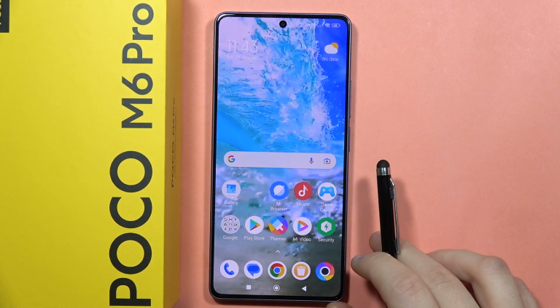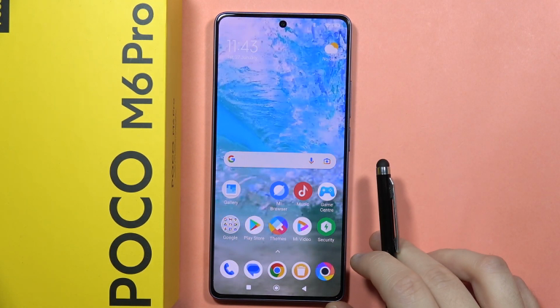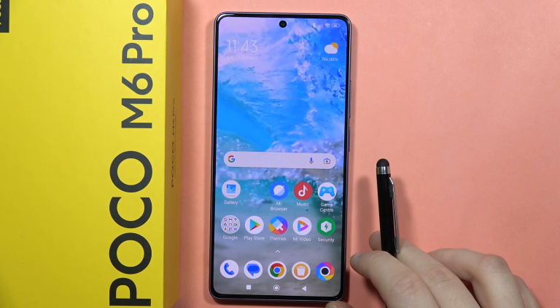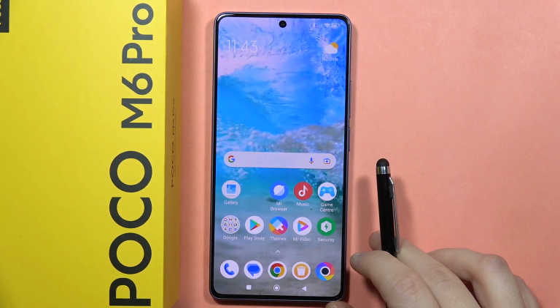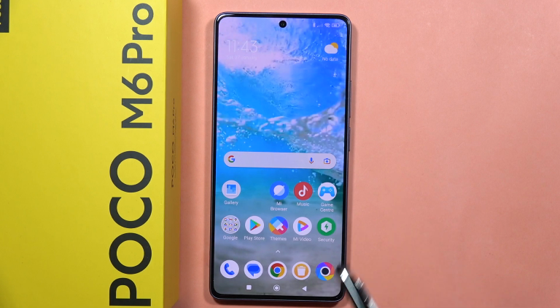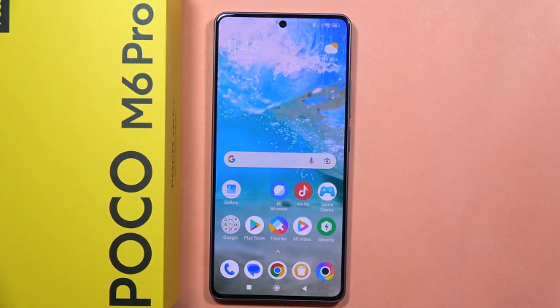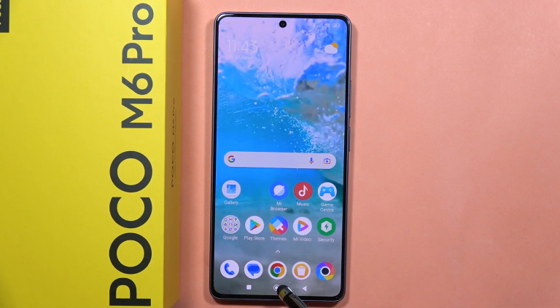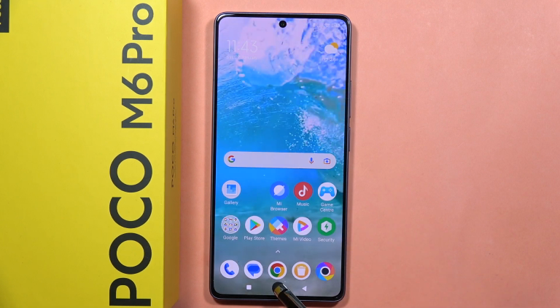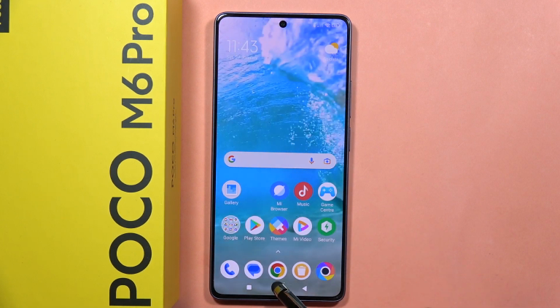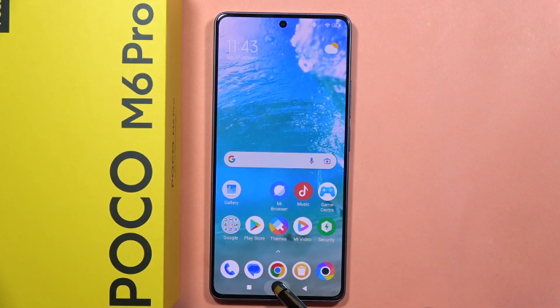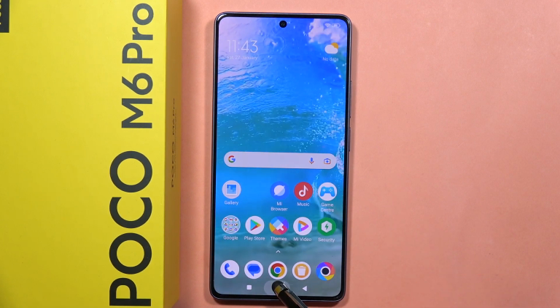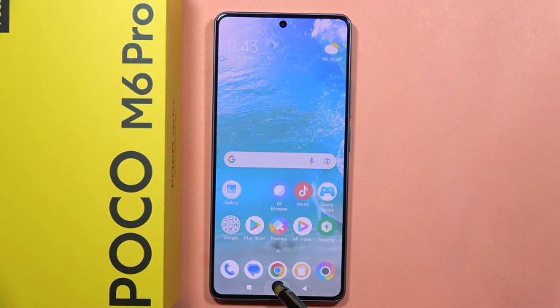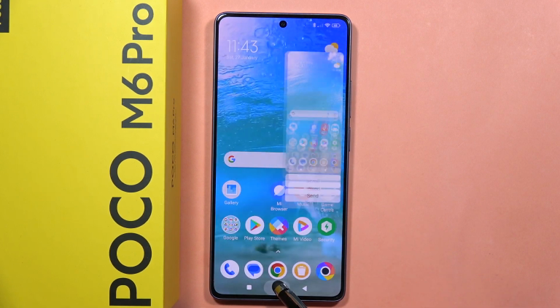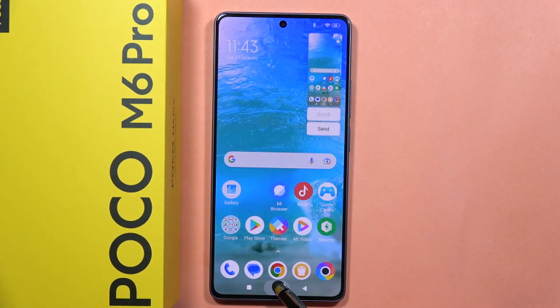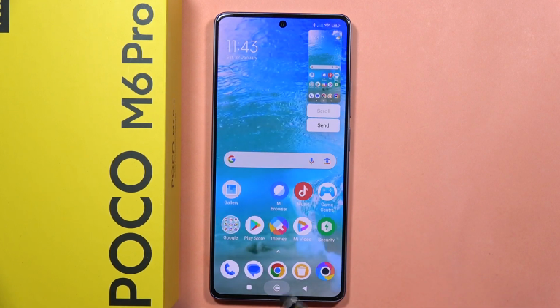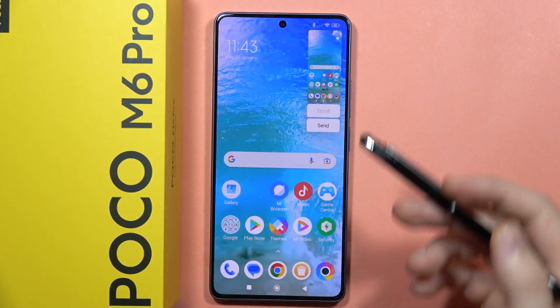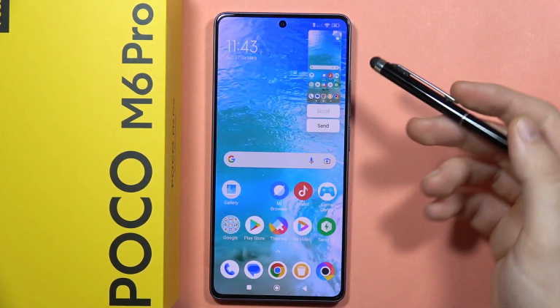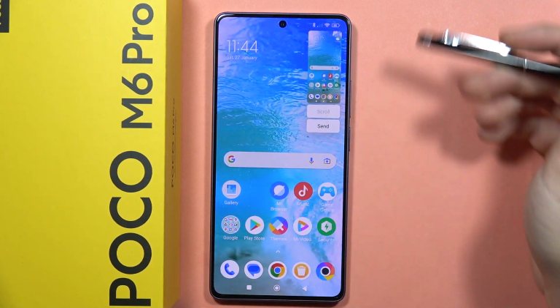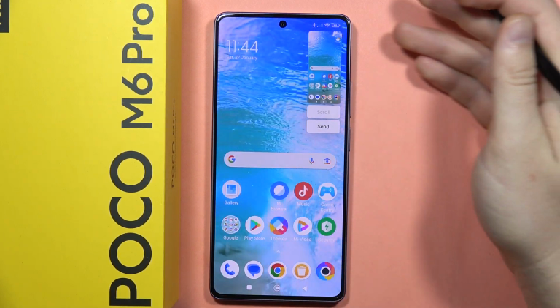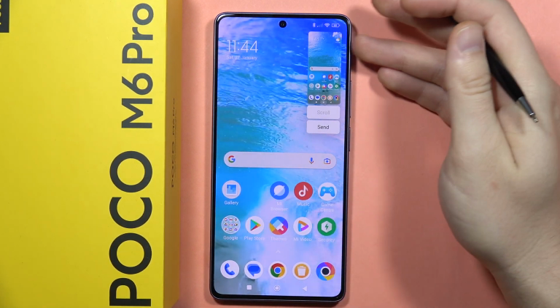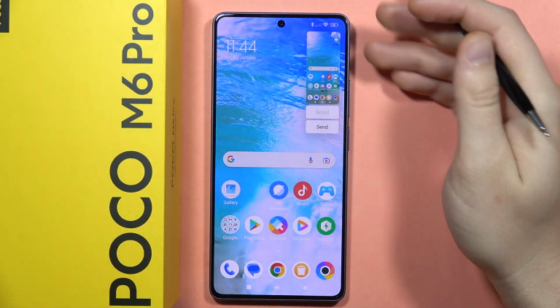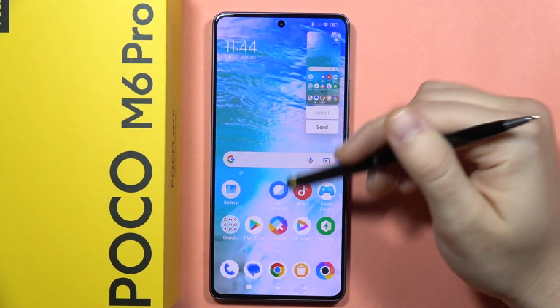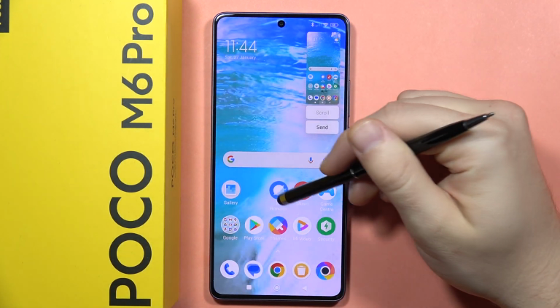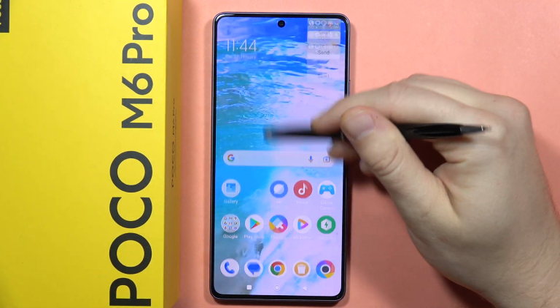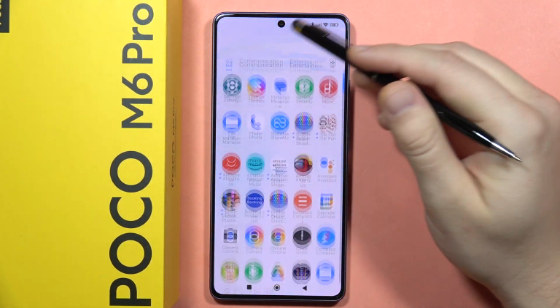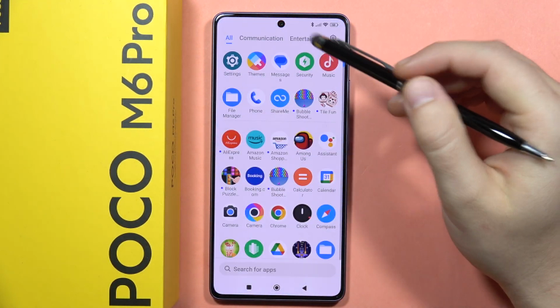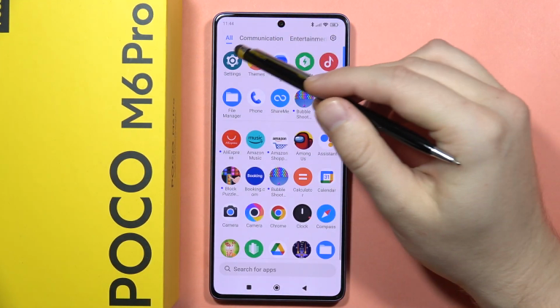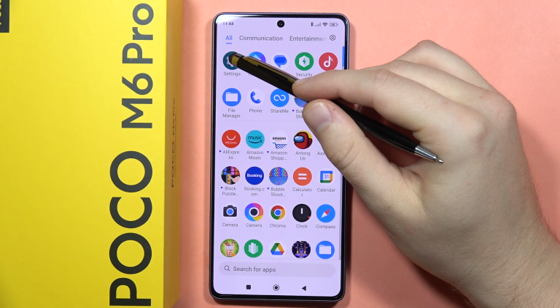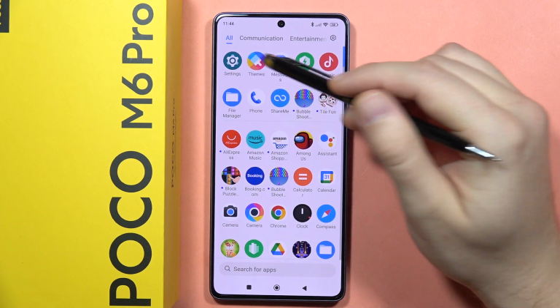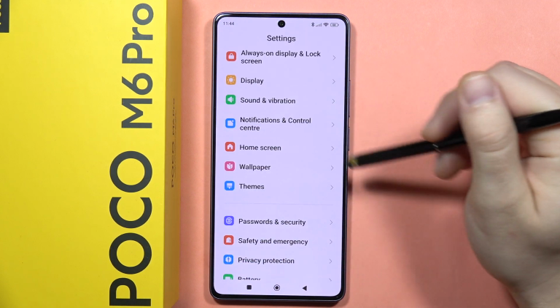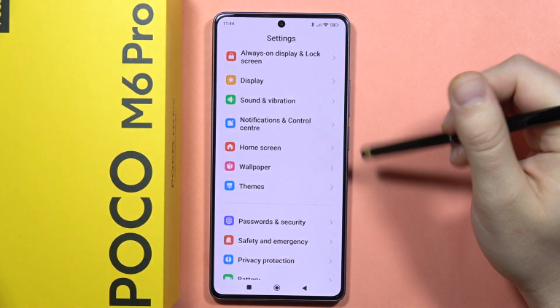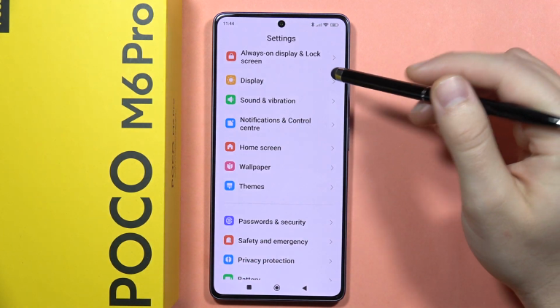In my case, take a look — when I click and hold the menu button, I can take screenshots. To adjust these functions, you will have to go to the Settings.